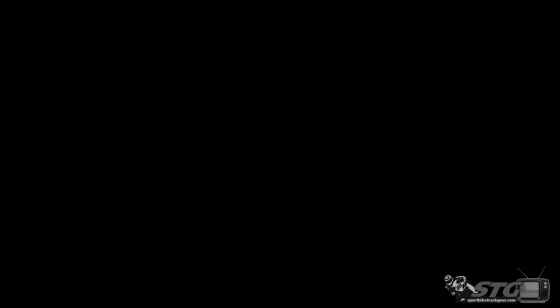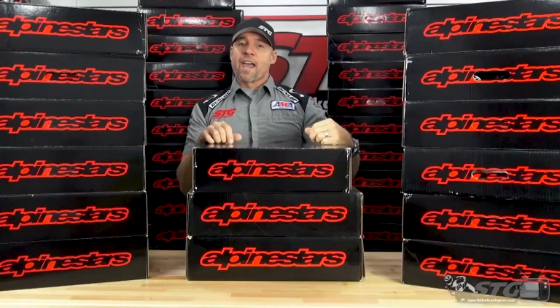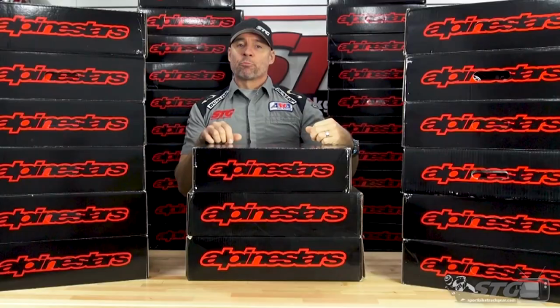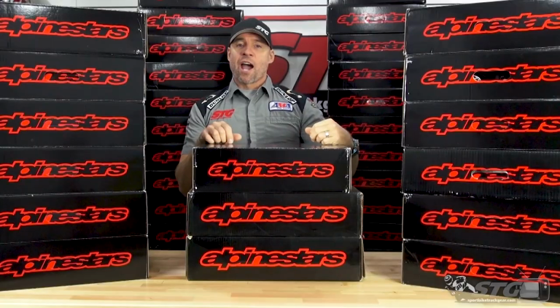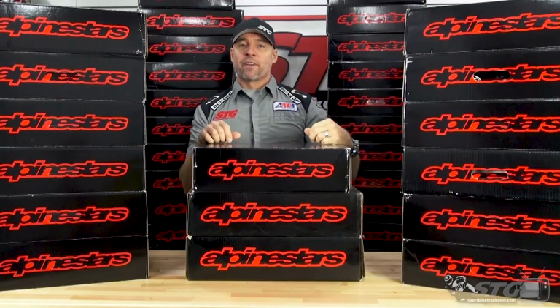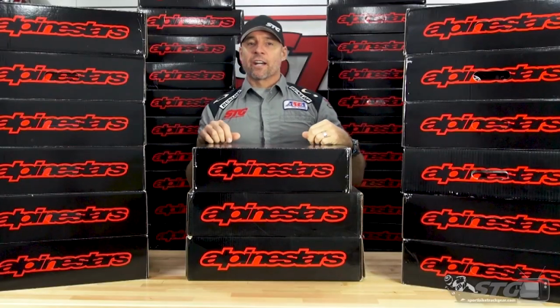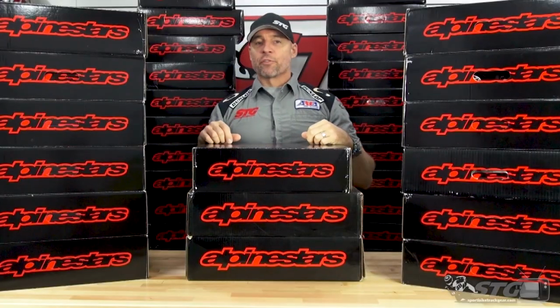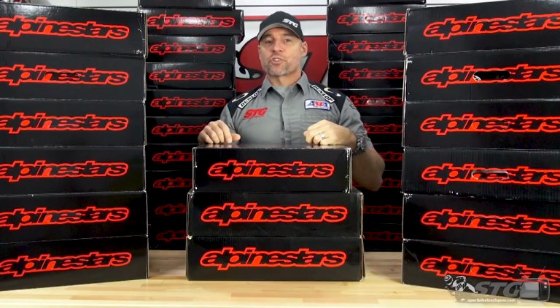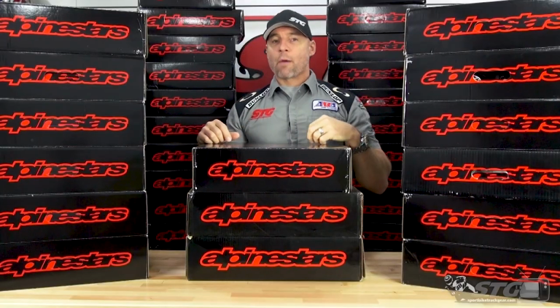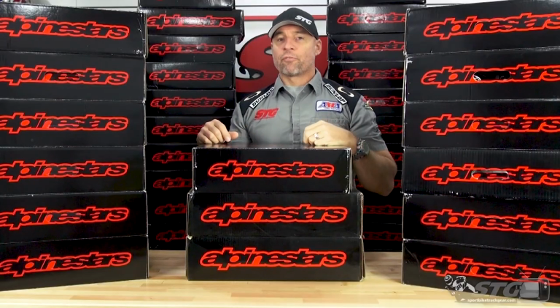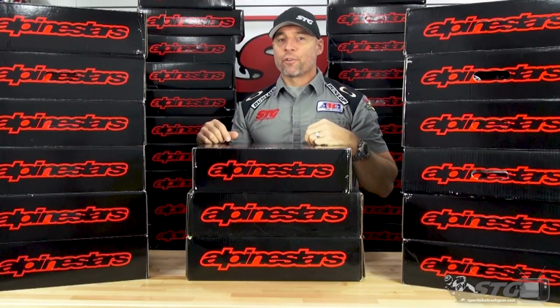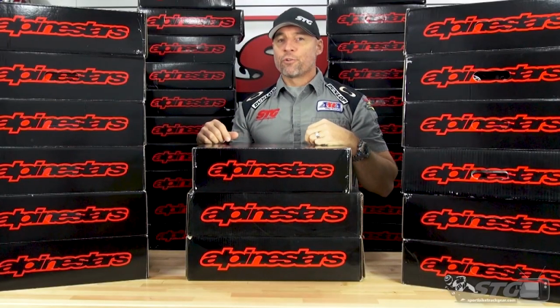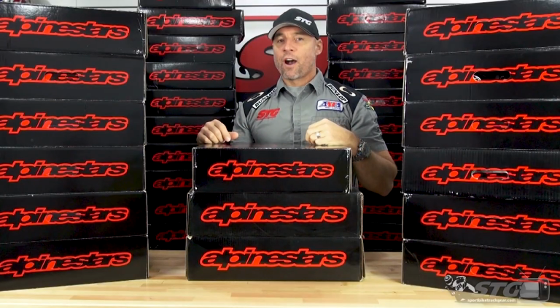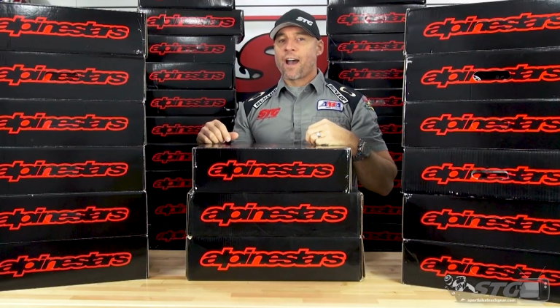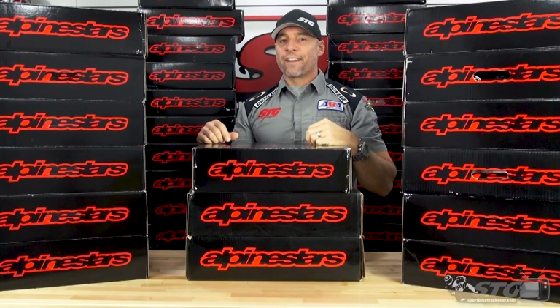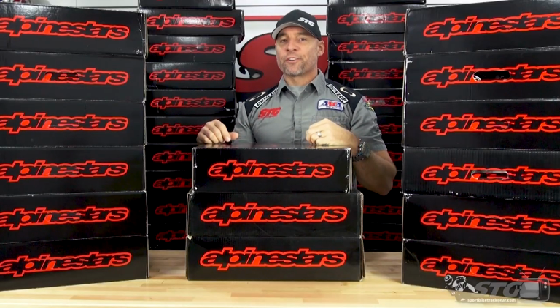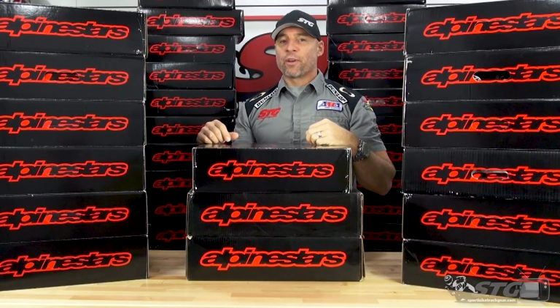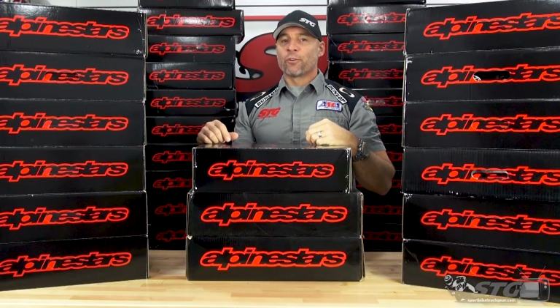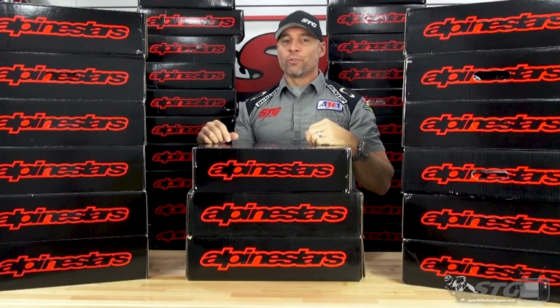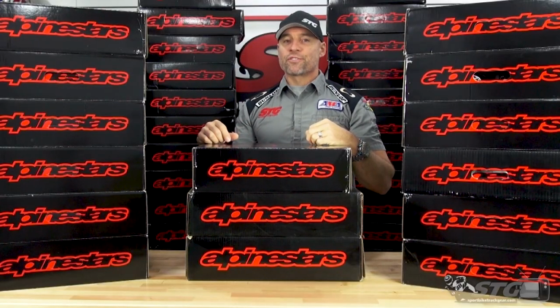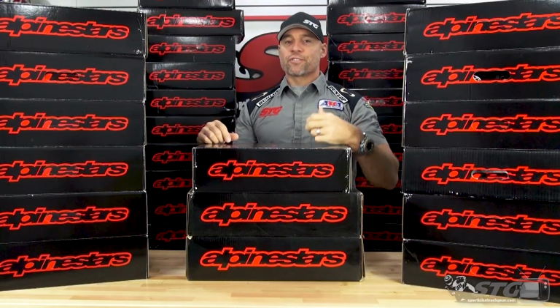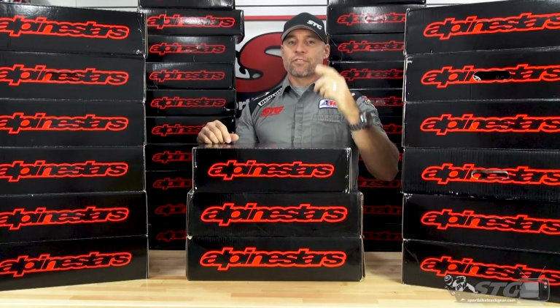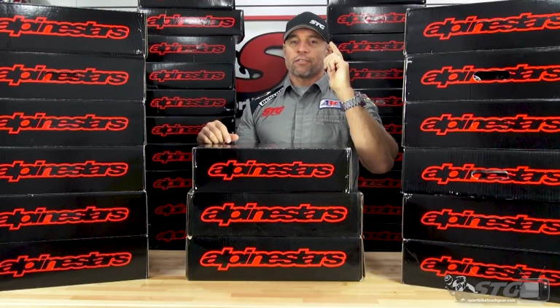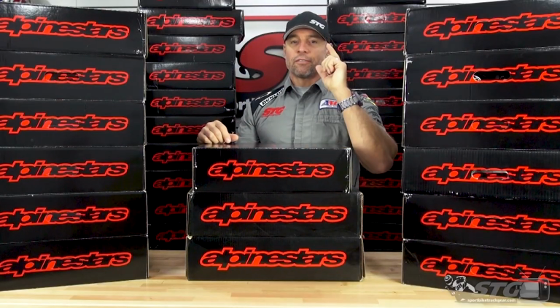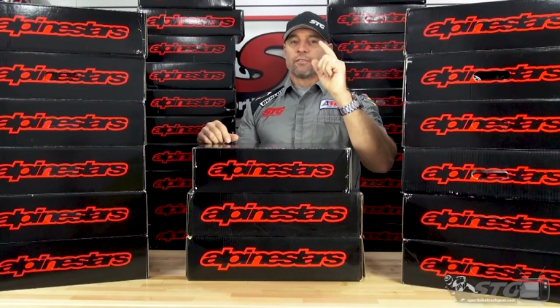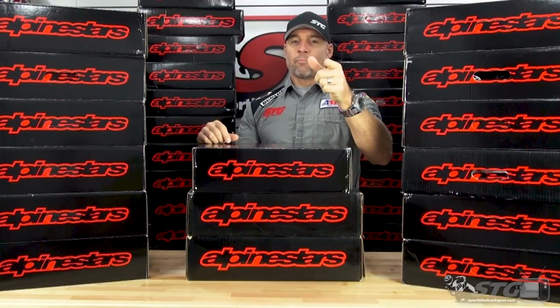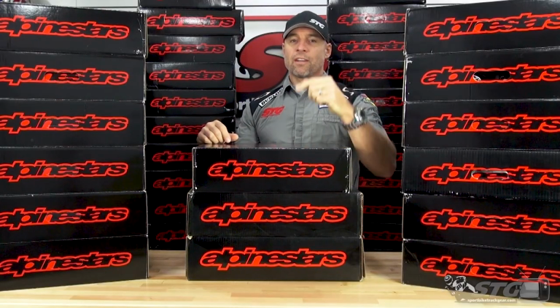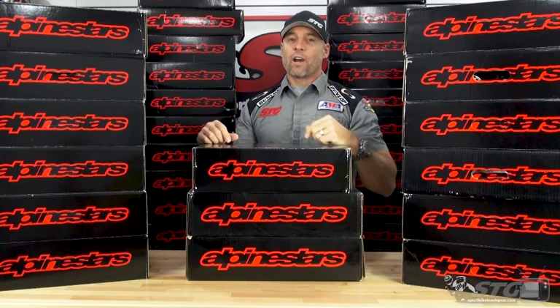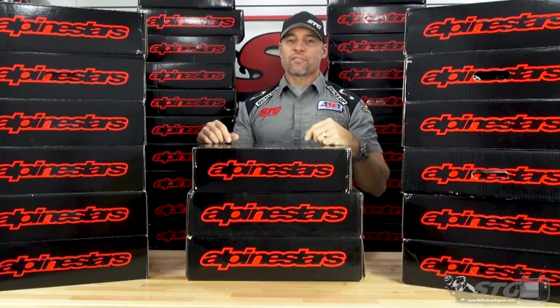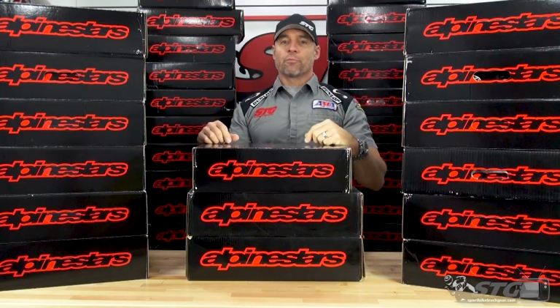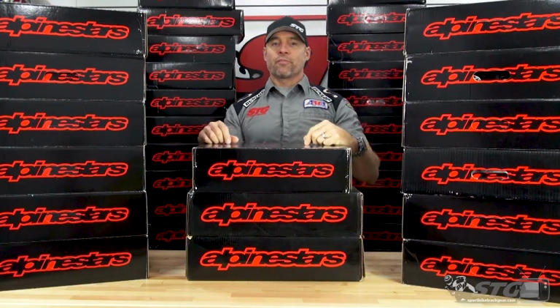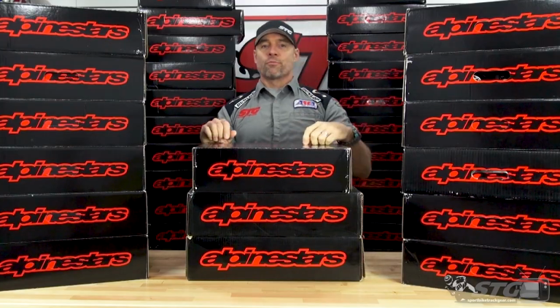Hey, I'm Brian Vann, and if you're shopping for a new high-end pair of boots, man, do I have something for you.